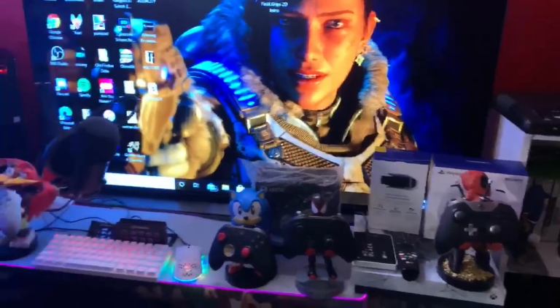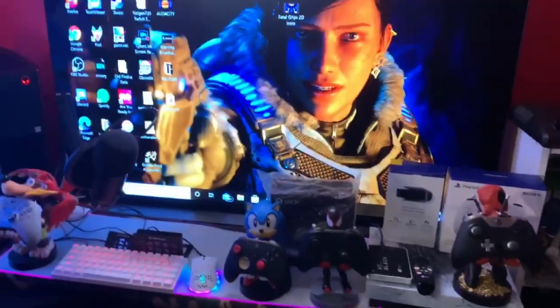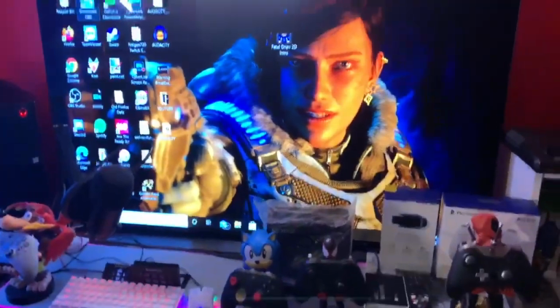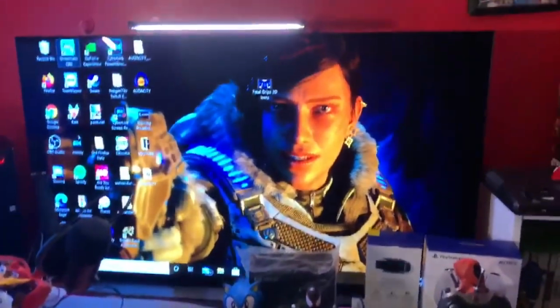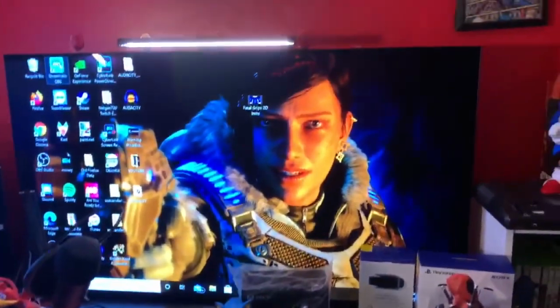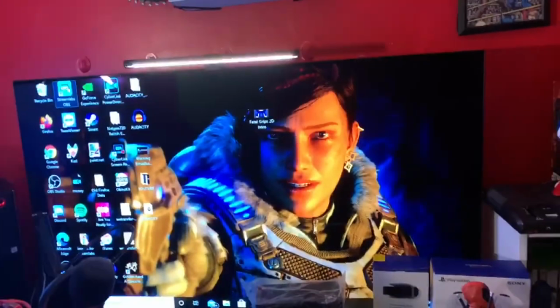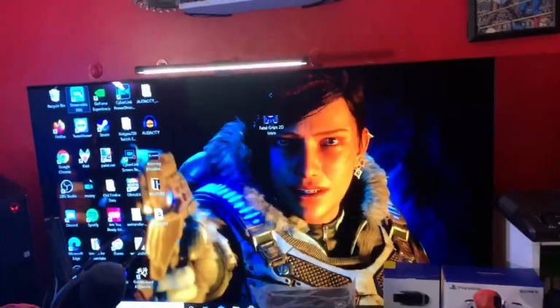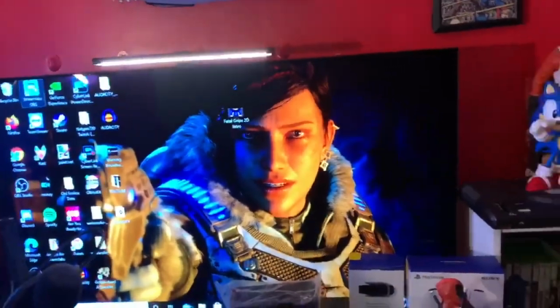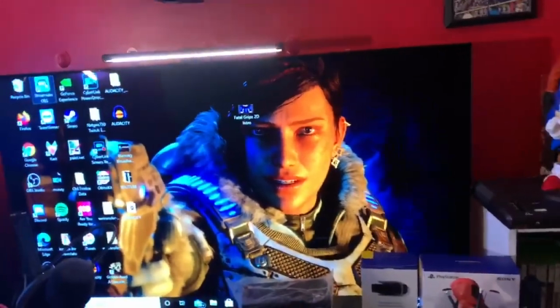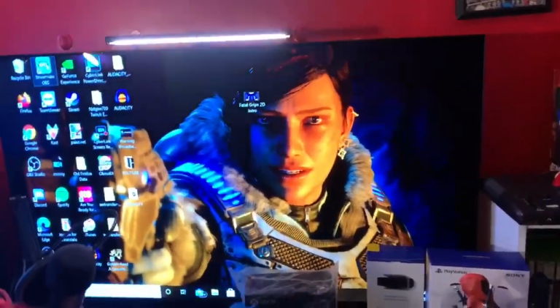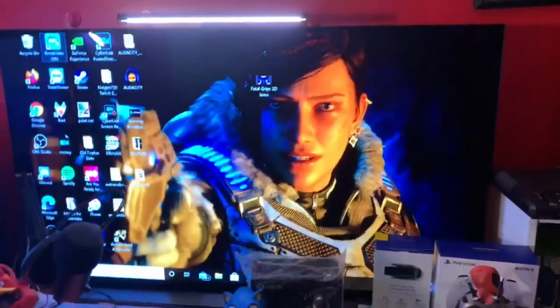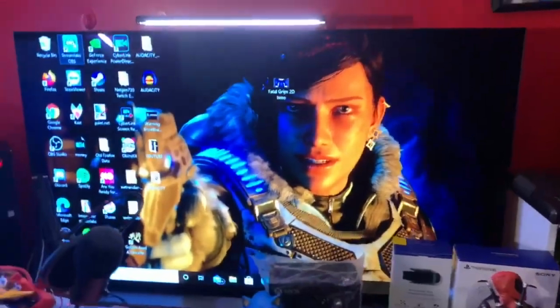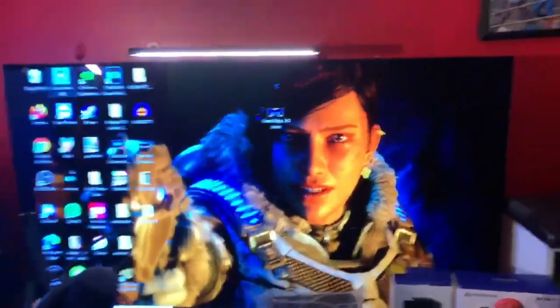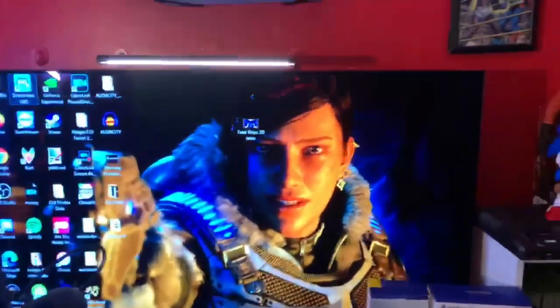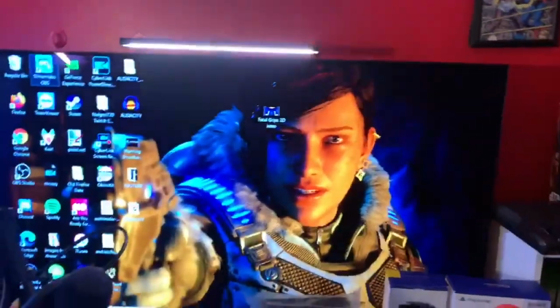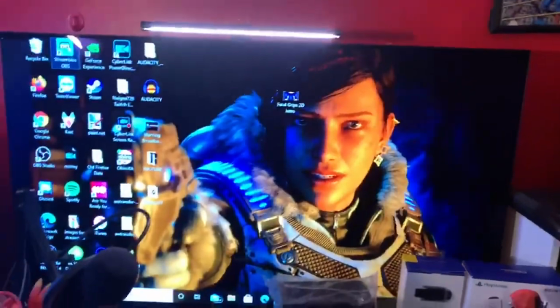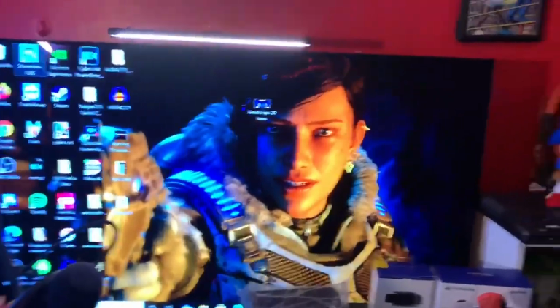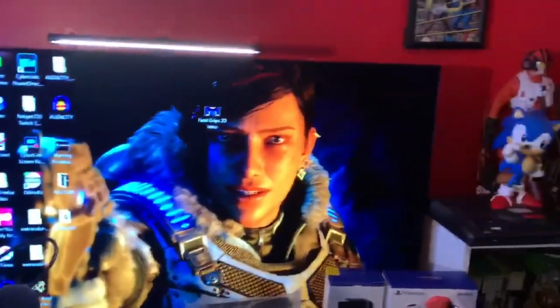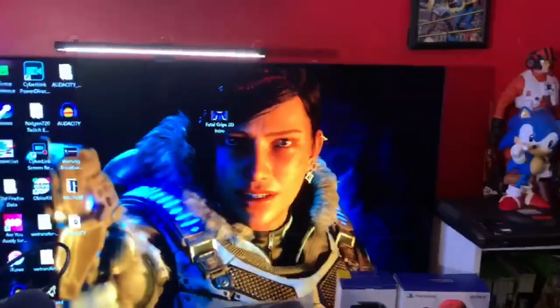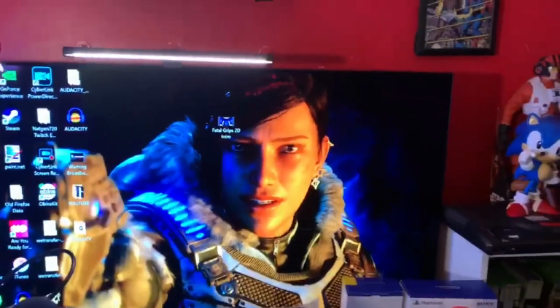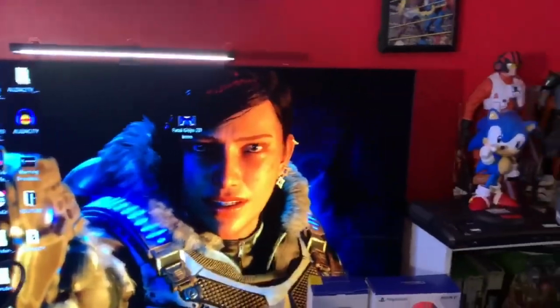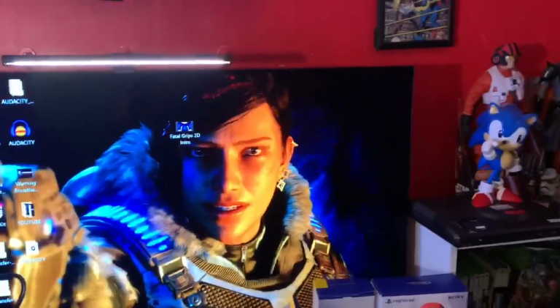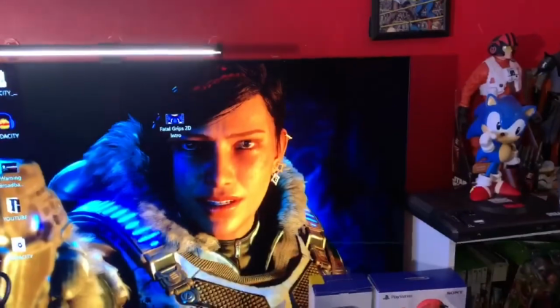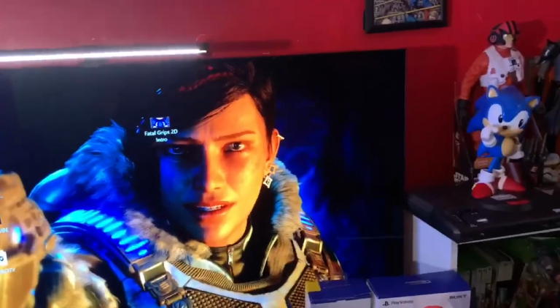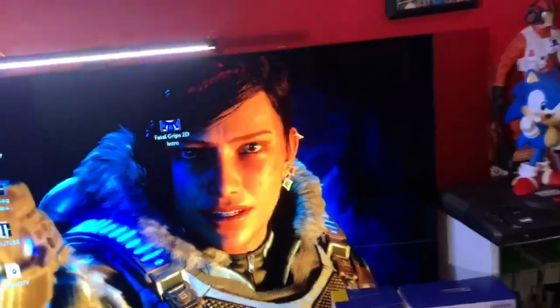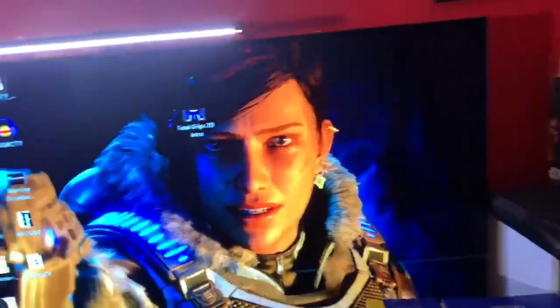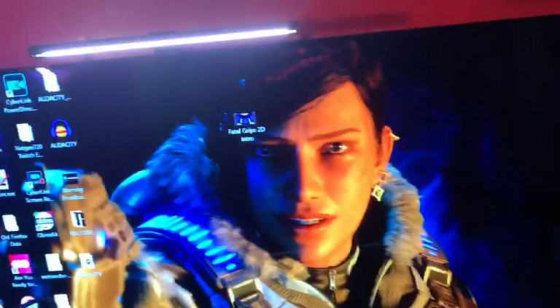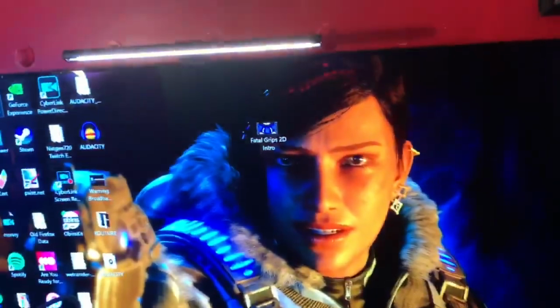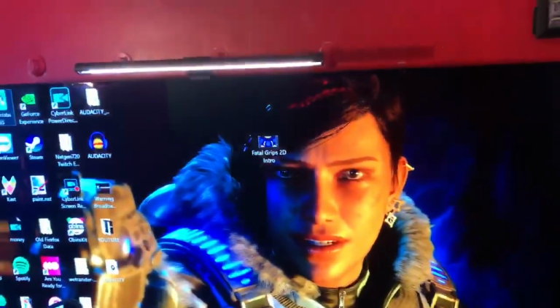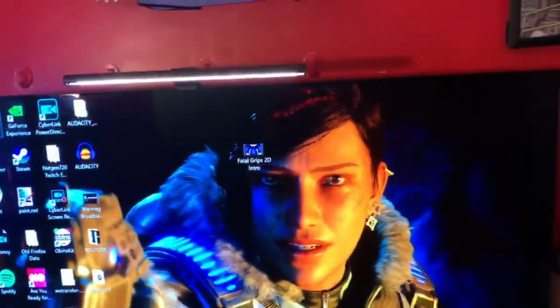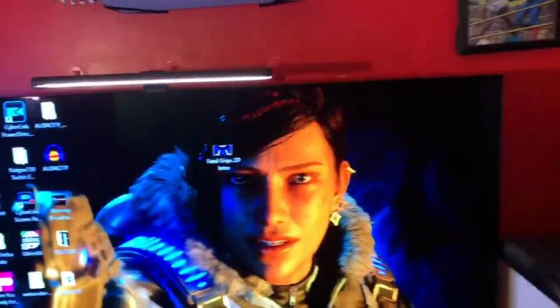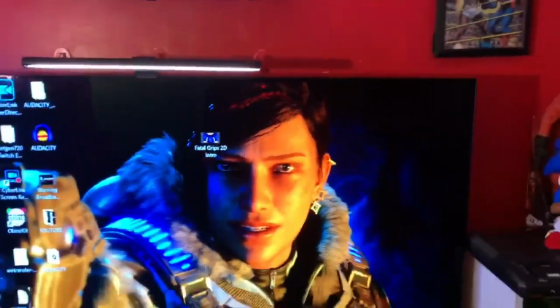A huge shout out to BenQ — I appreciate it. Go check it out, swing by, show them some love. Tell them the next gen December 20th century.